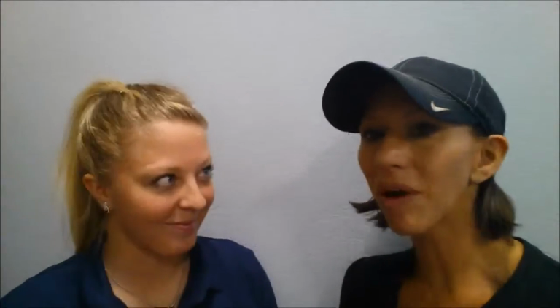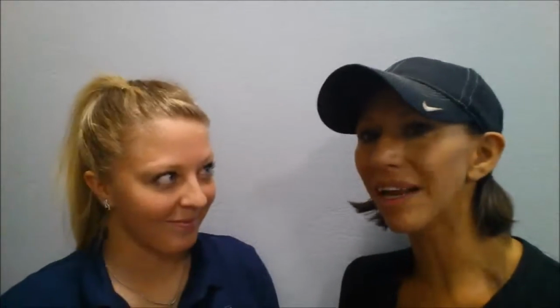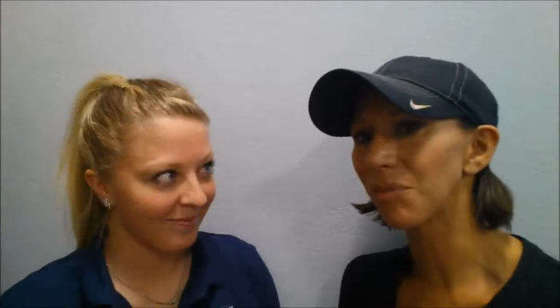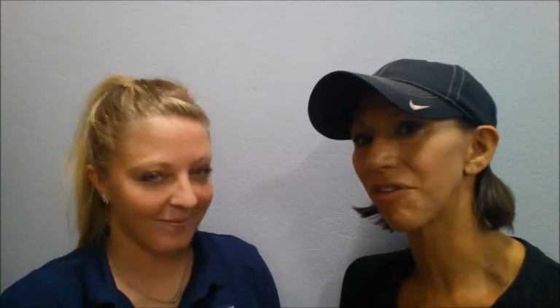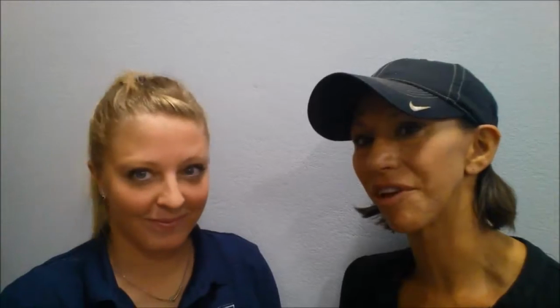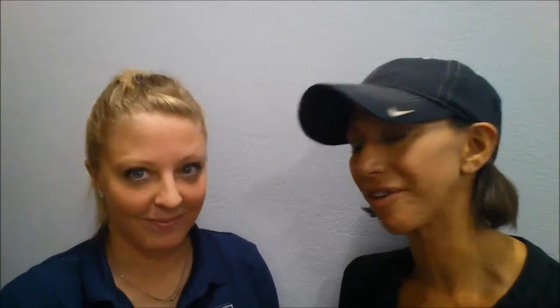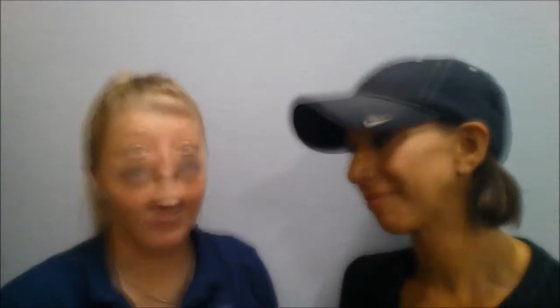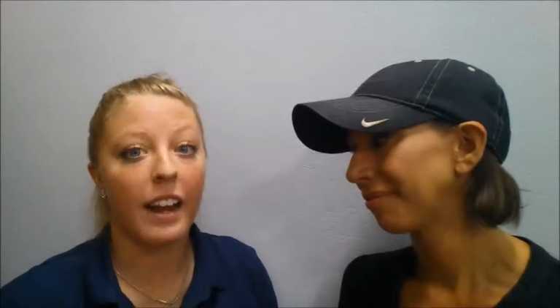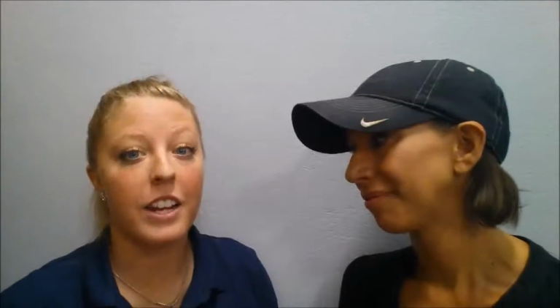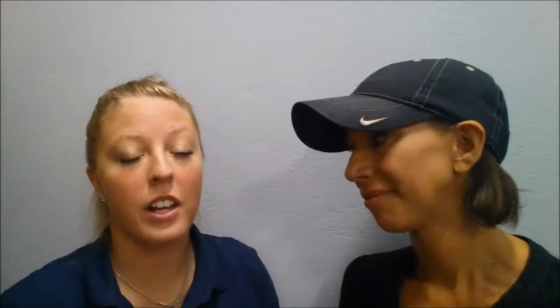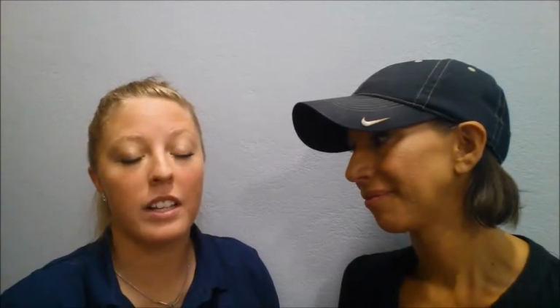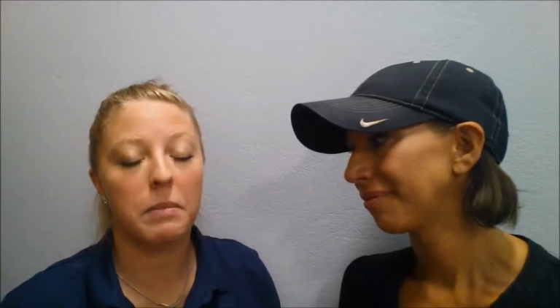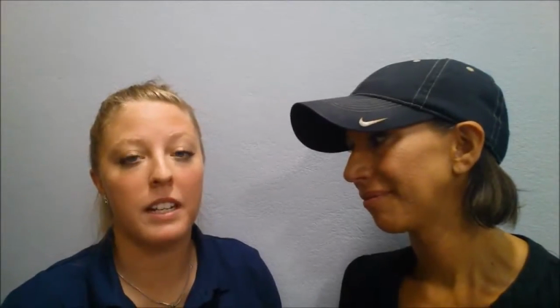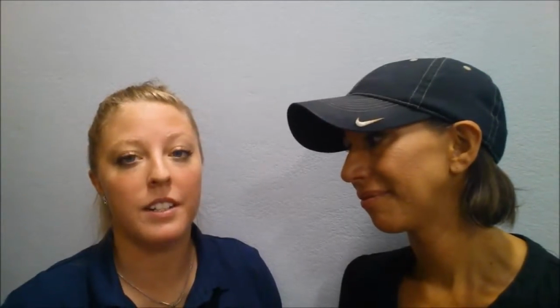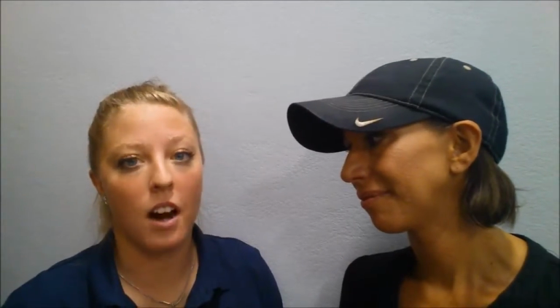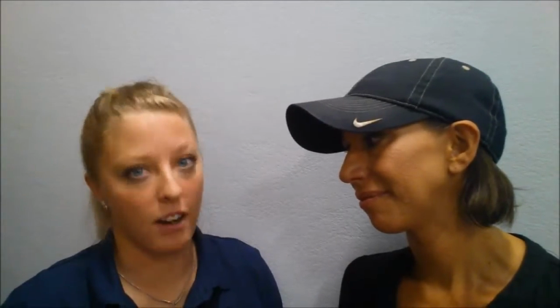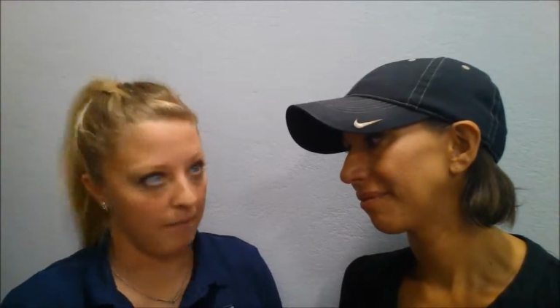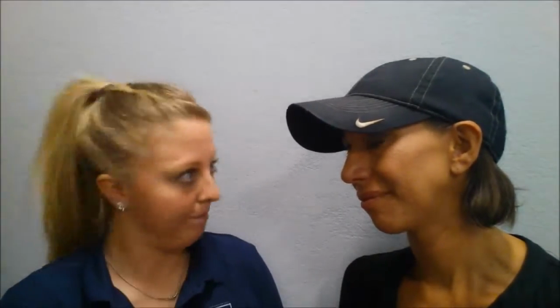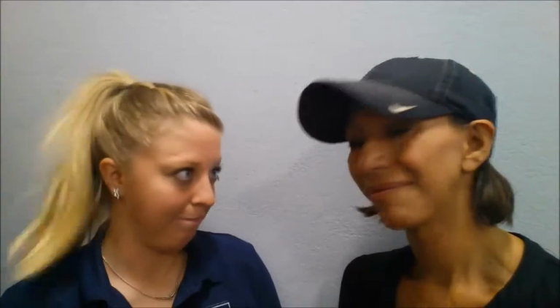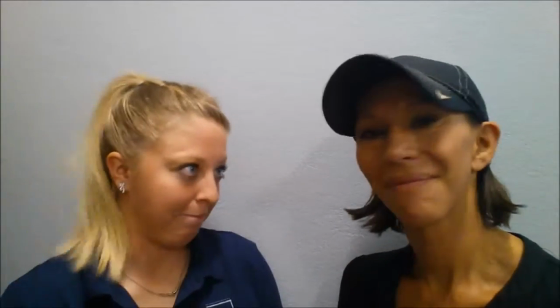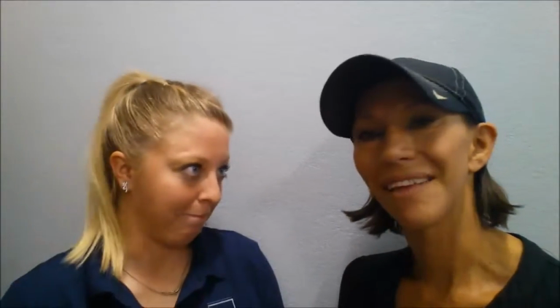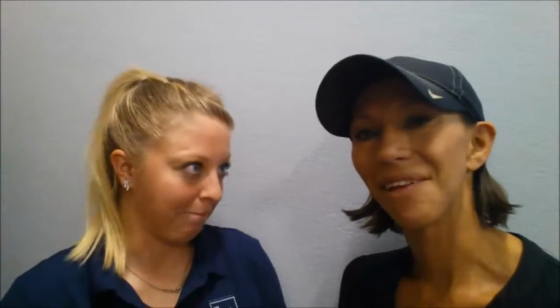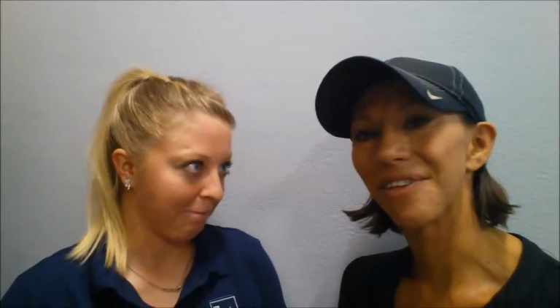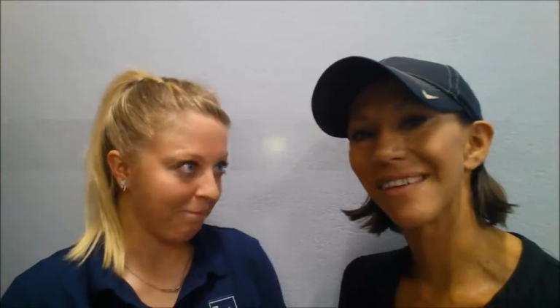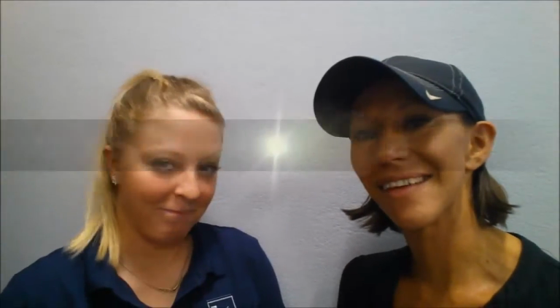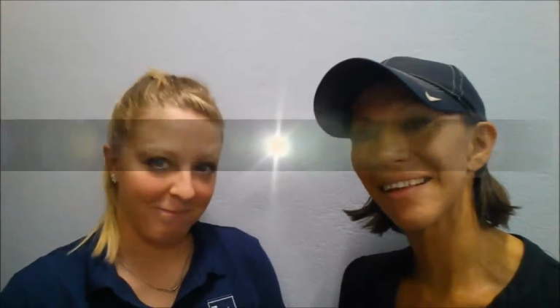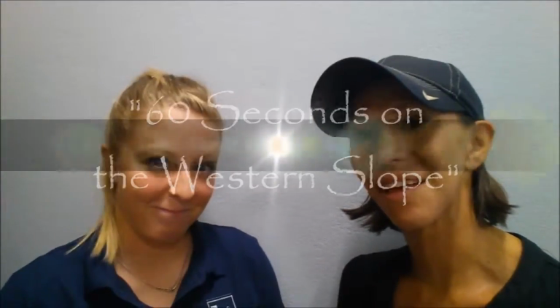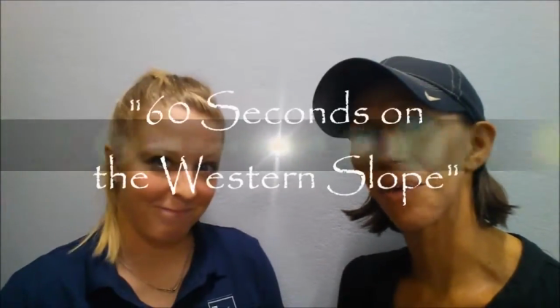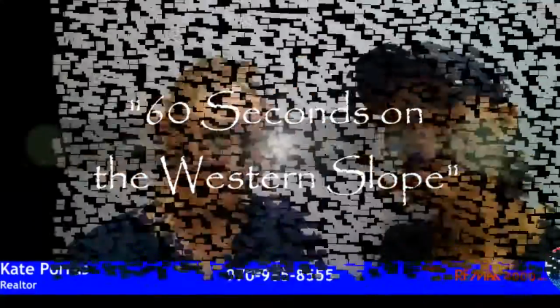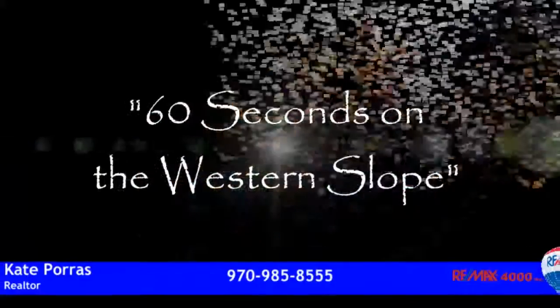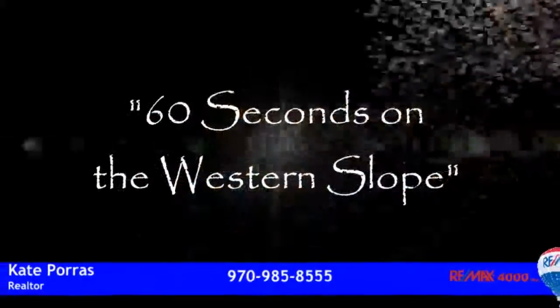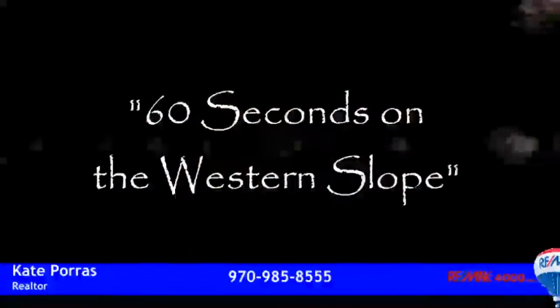Tell me, where can I get some more information? At HLSB.com. That's another 60 seconds on the Western Slope.